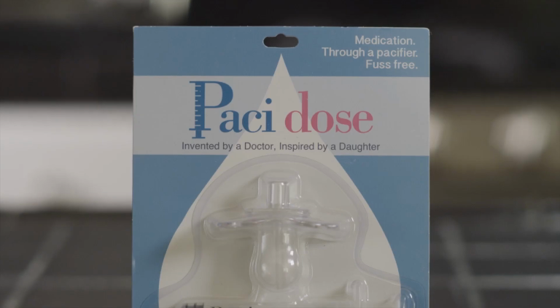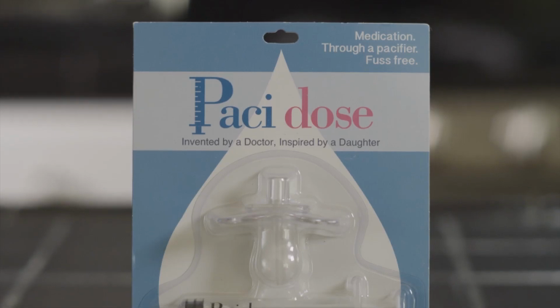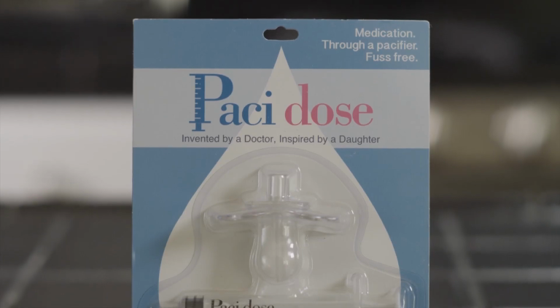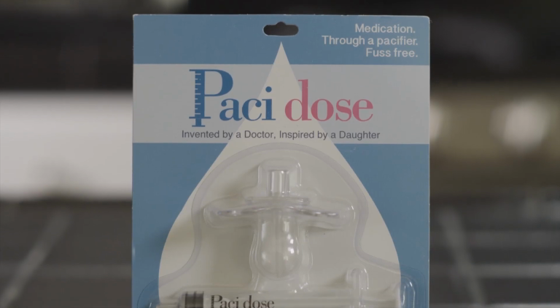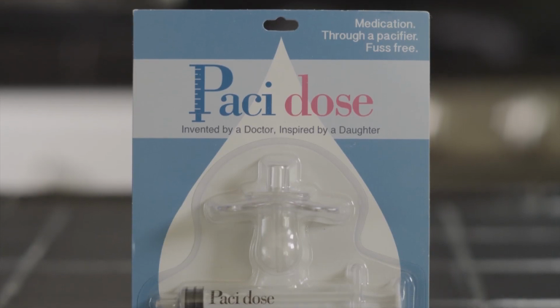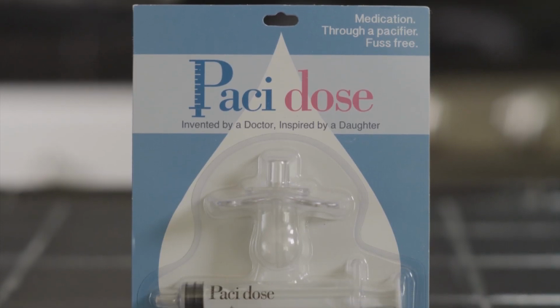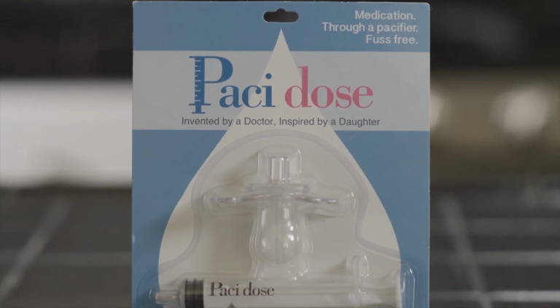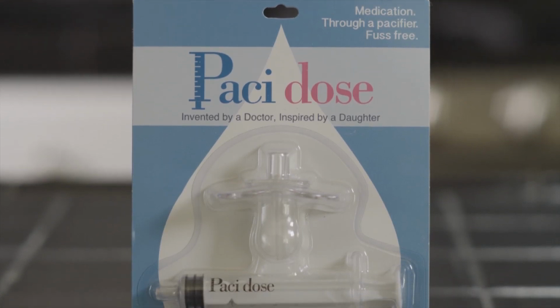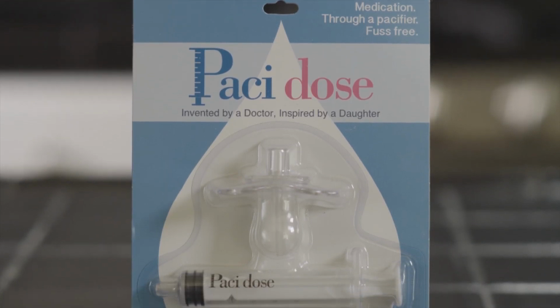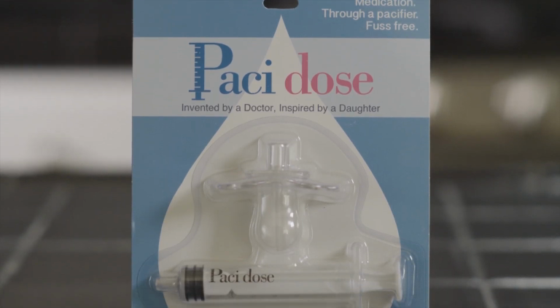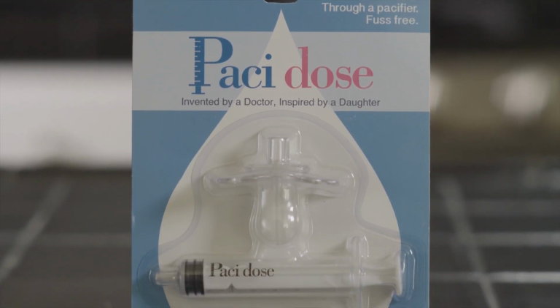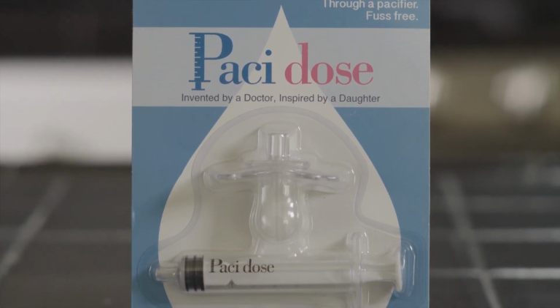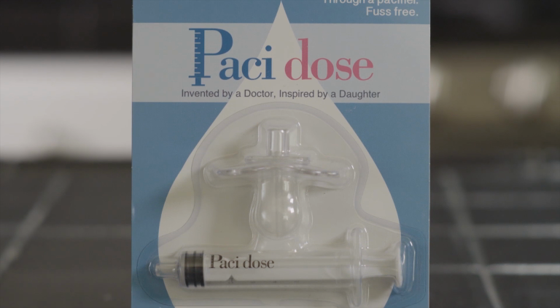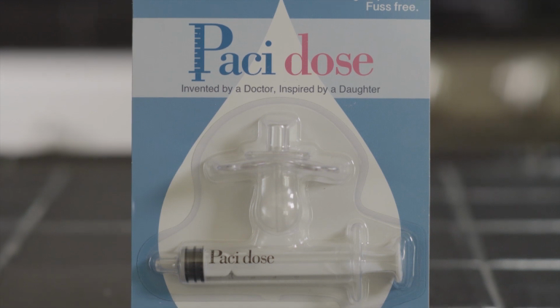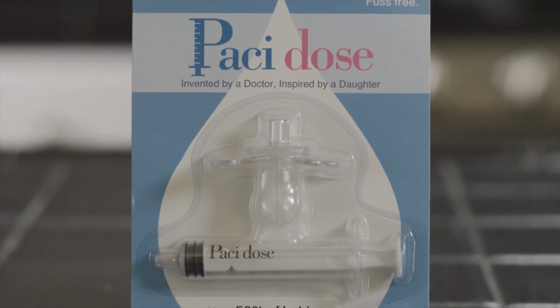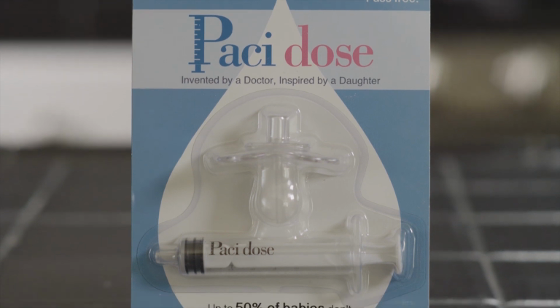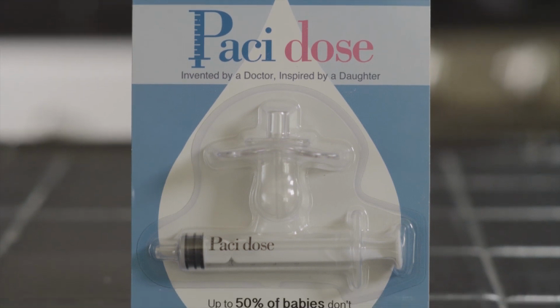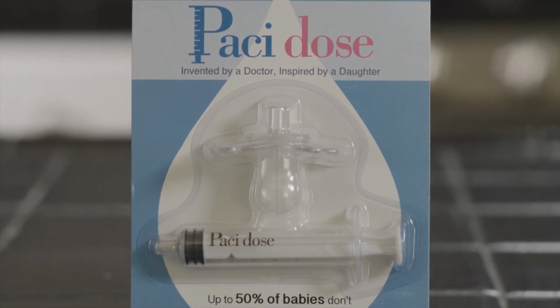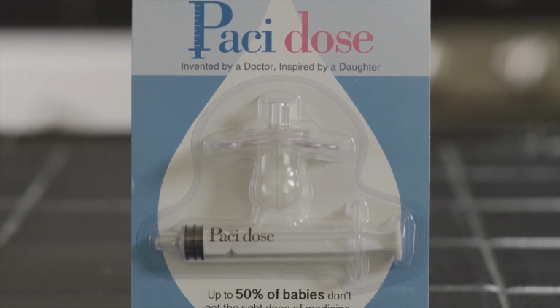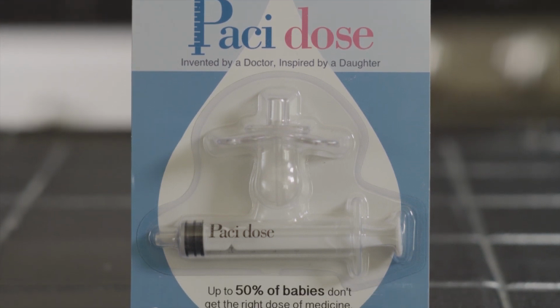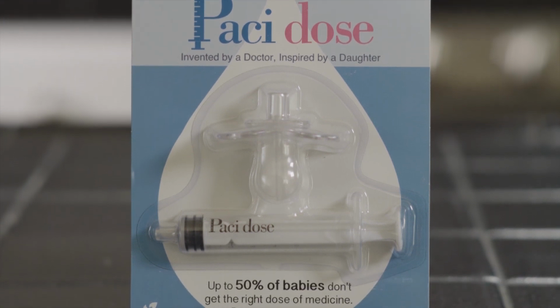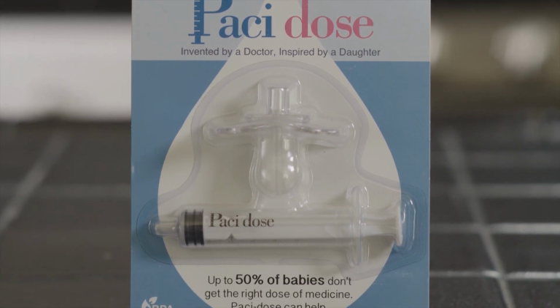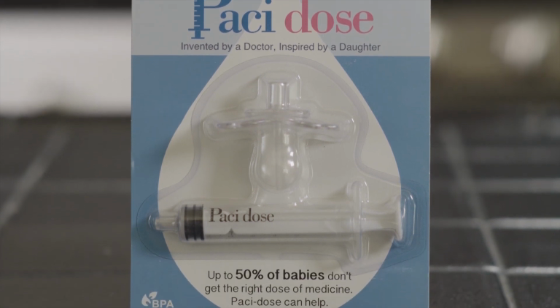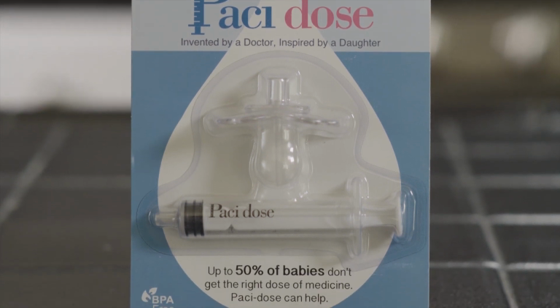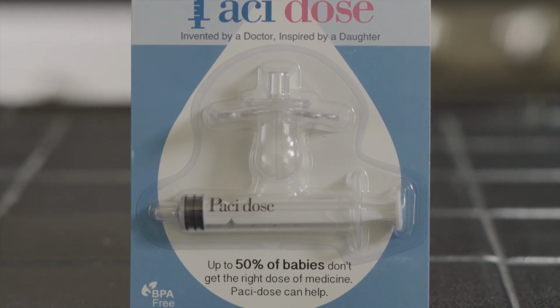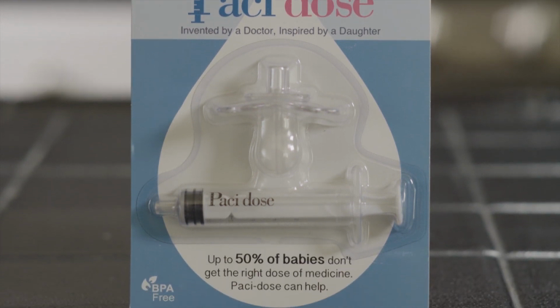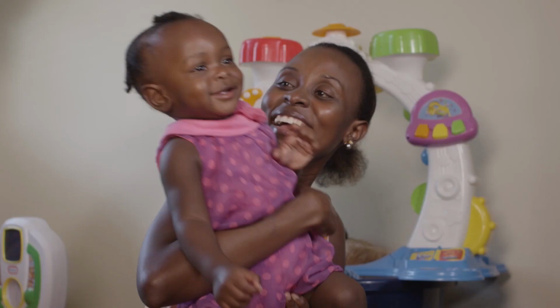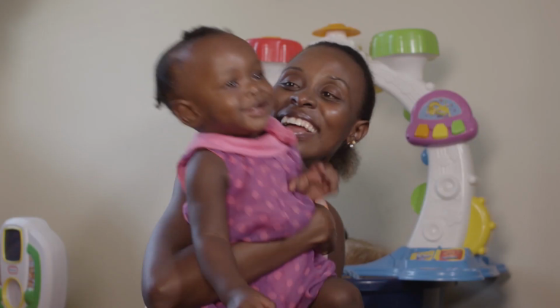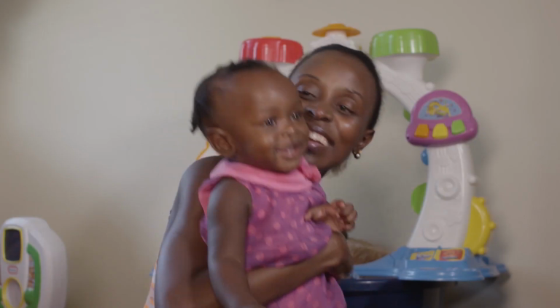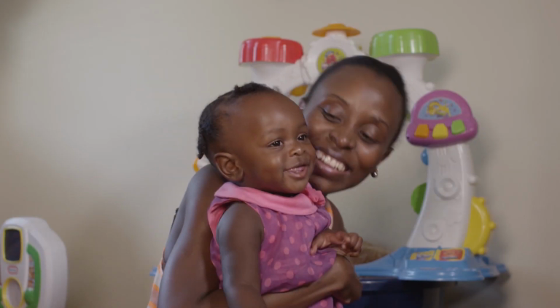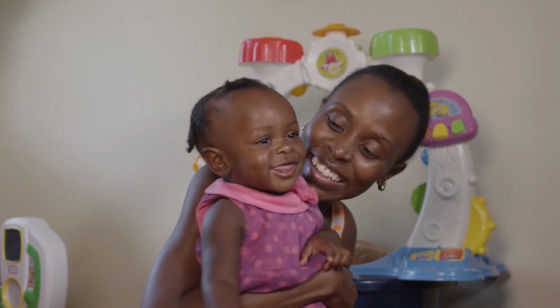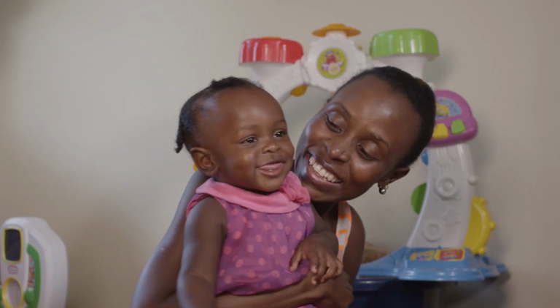Pasidose. Invented by a doctor. Inspired by a daughter.